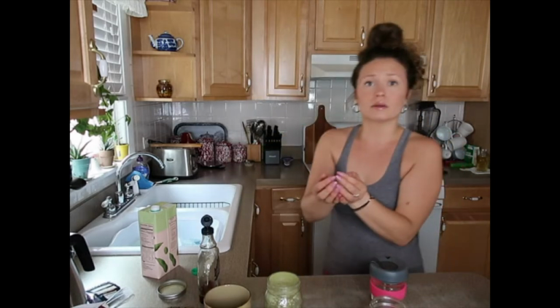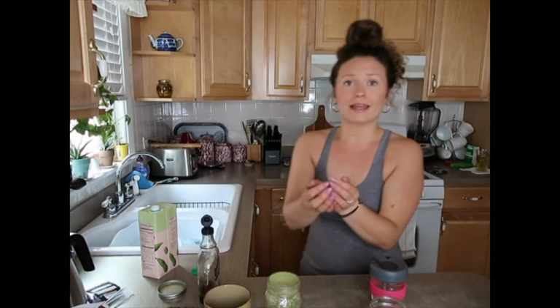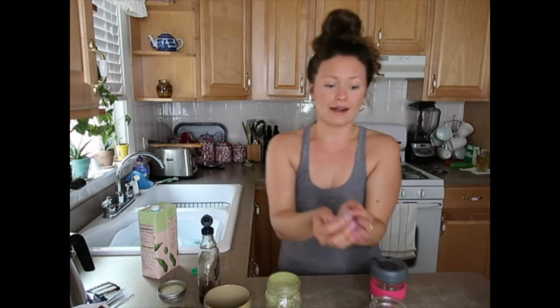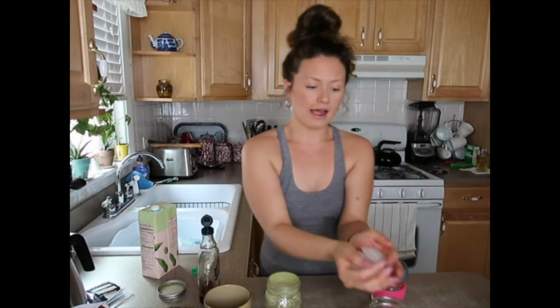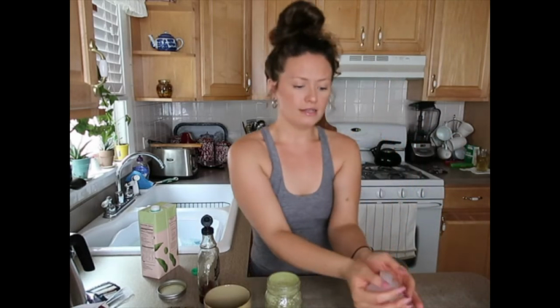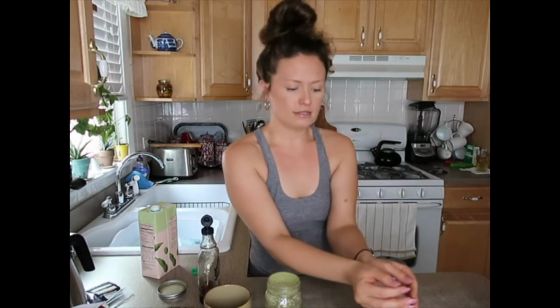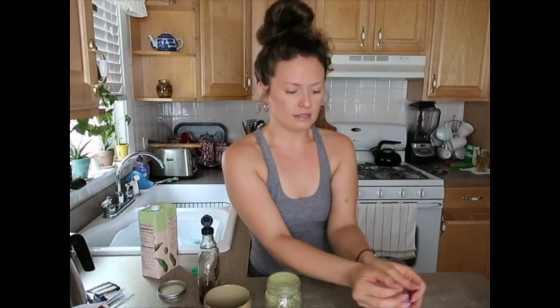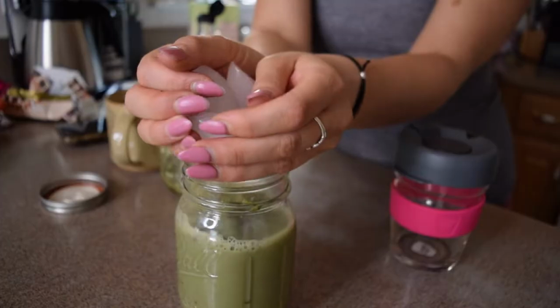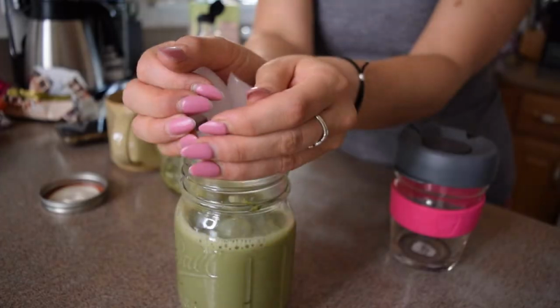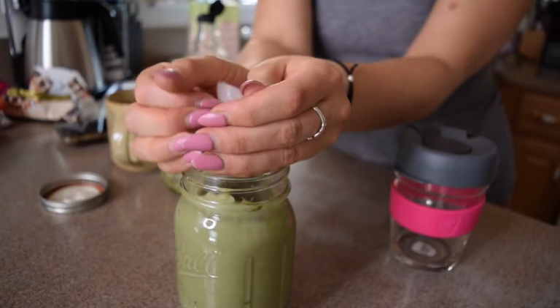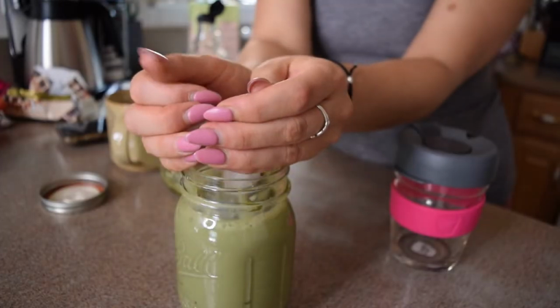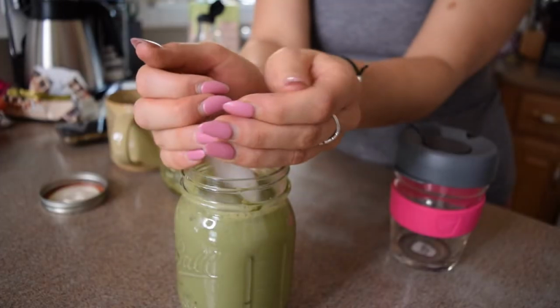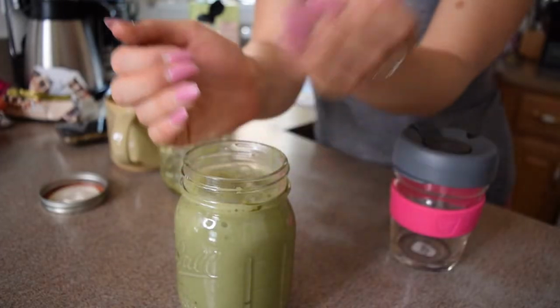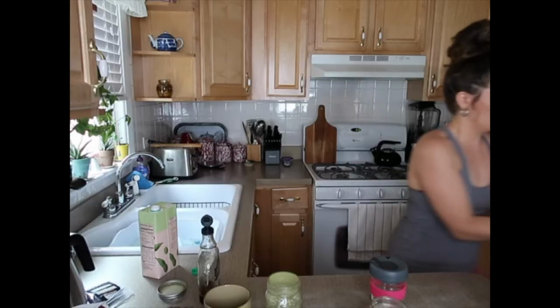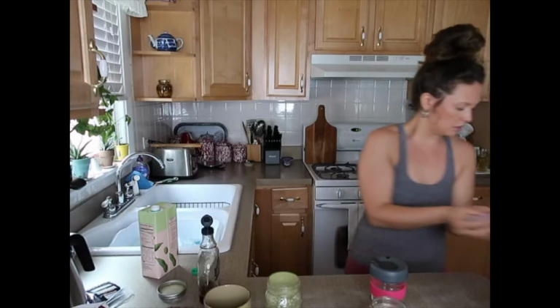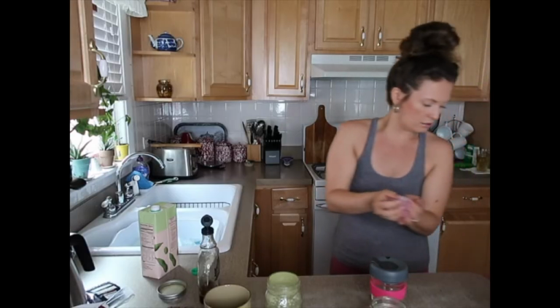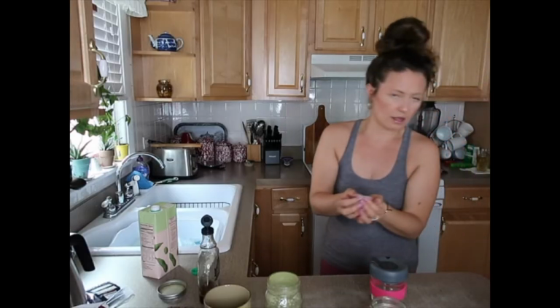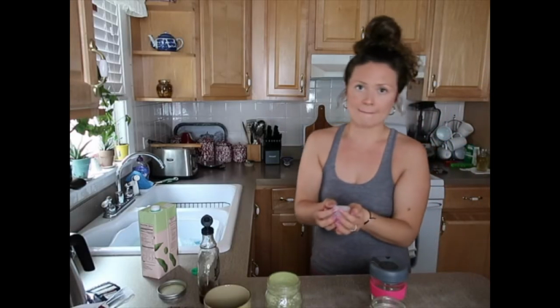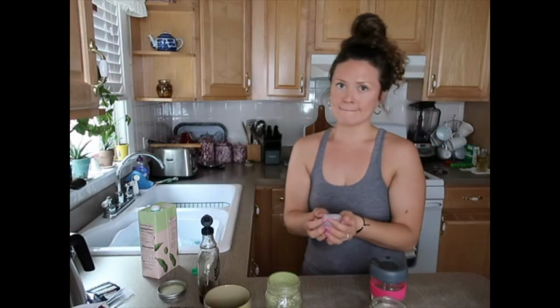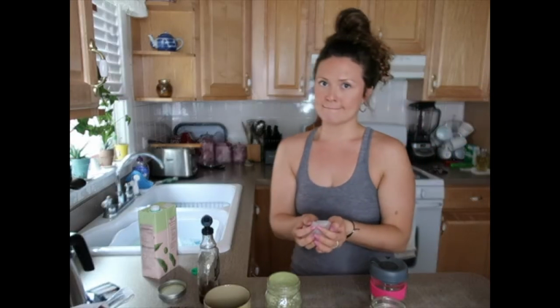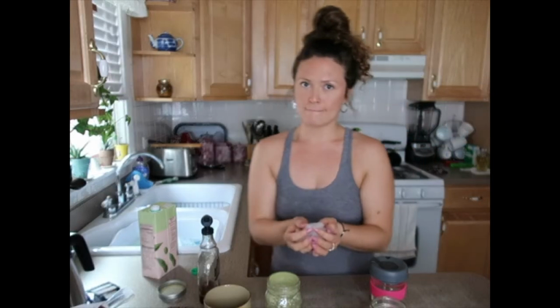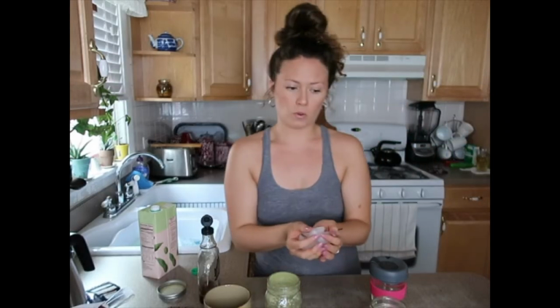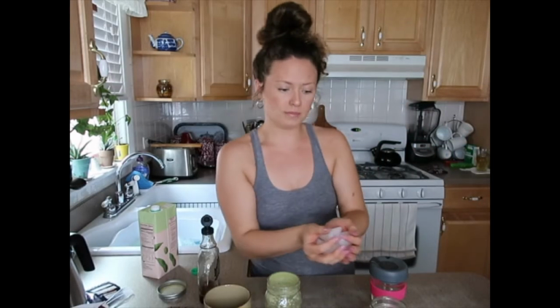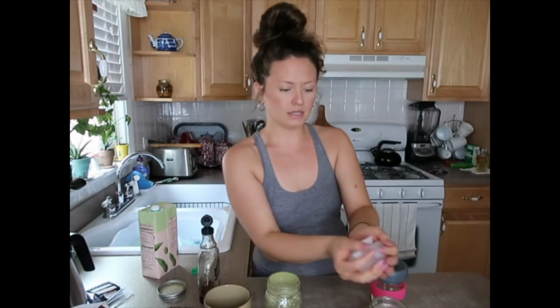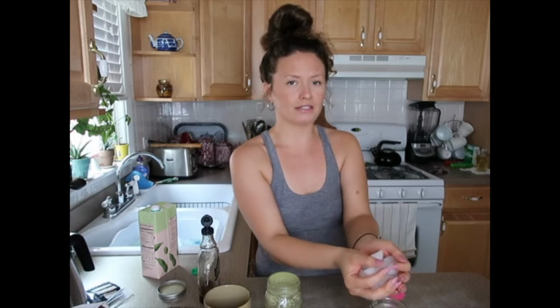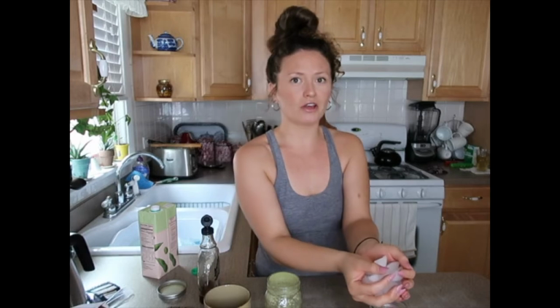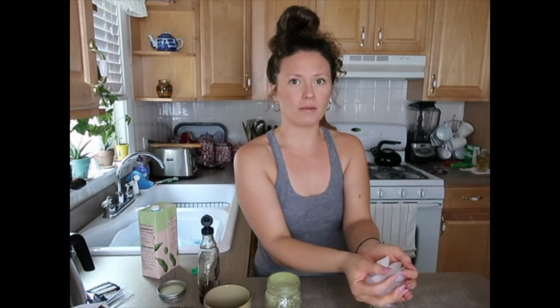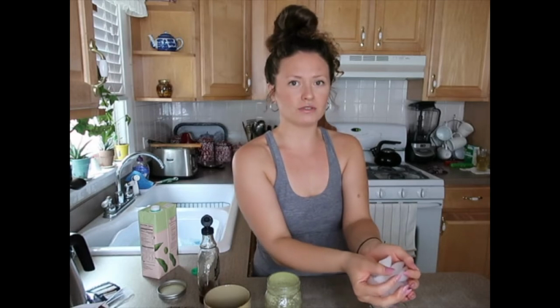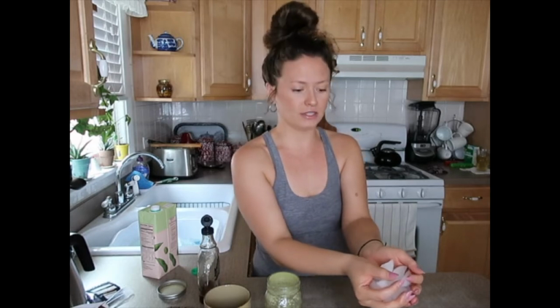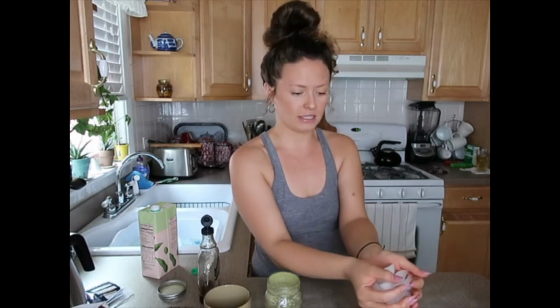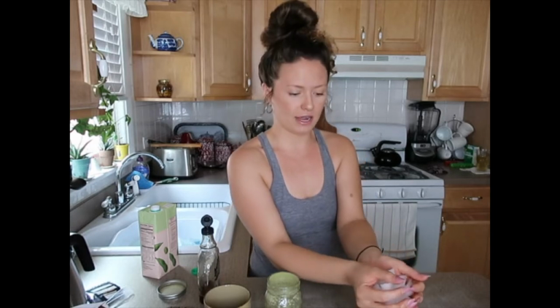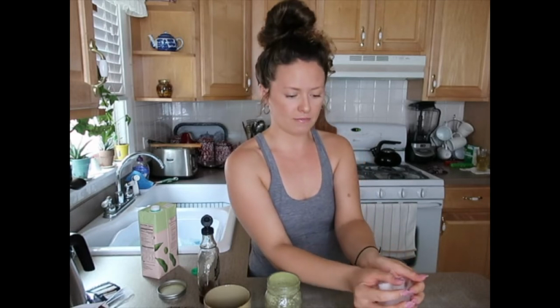So I'm going to add ice until the cup is filled to the top.